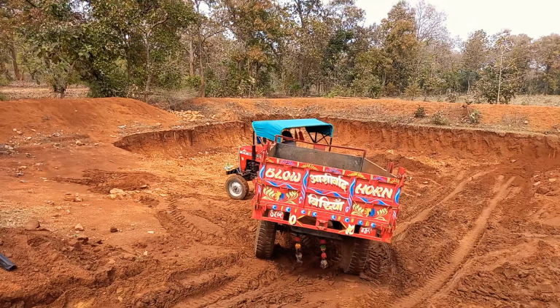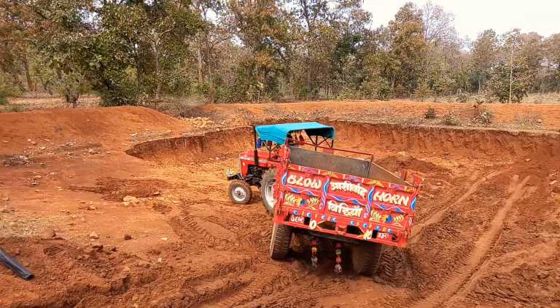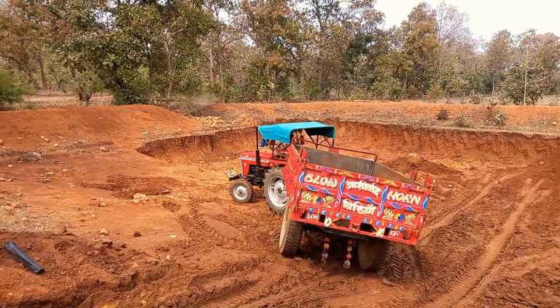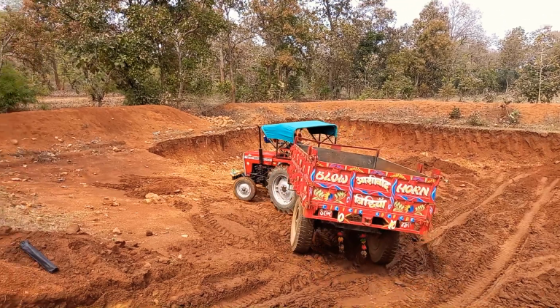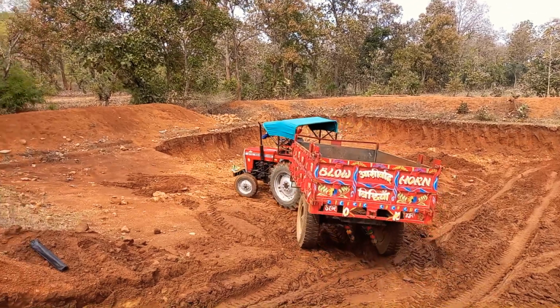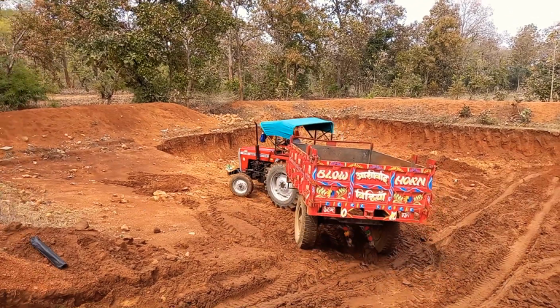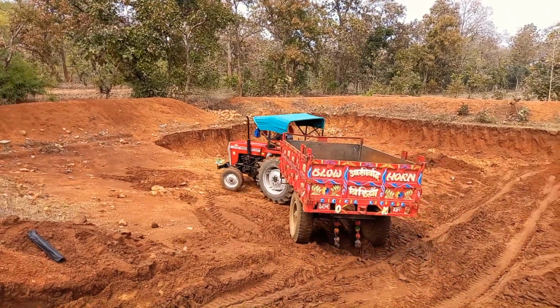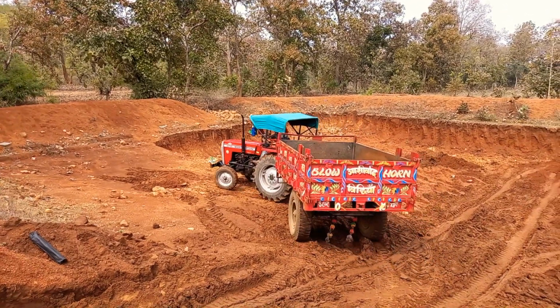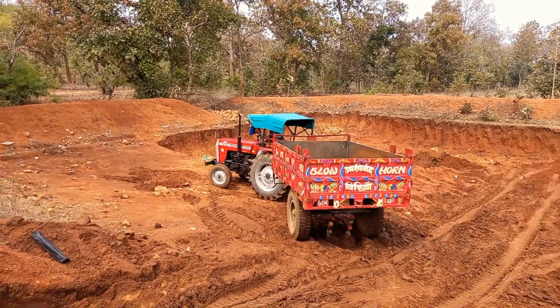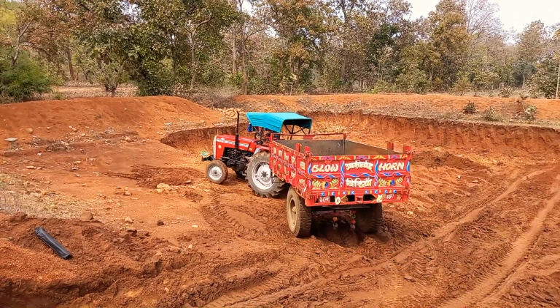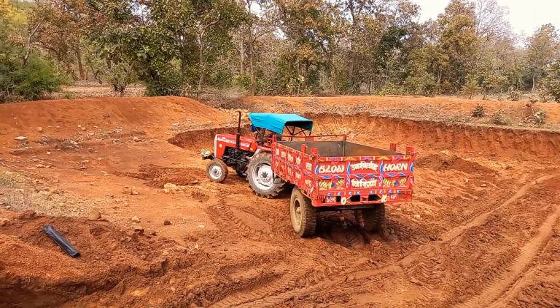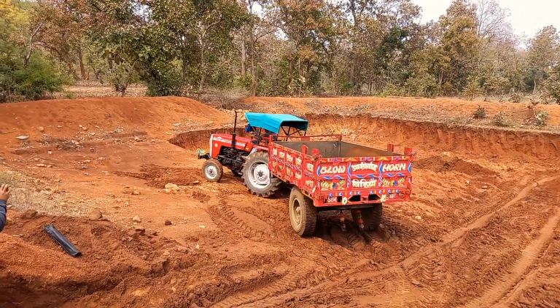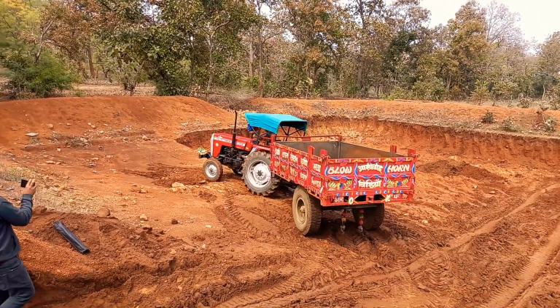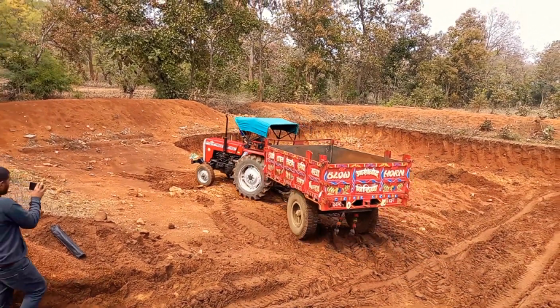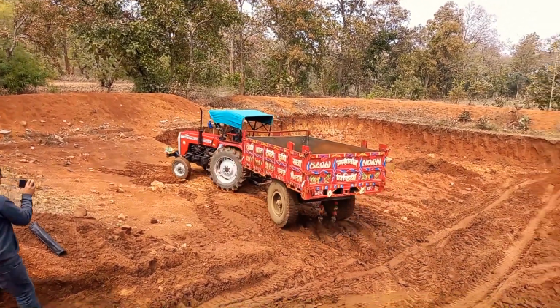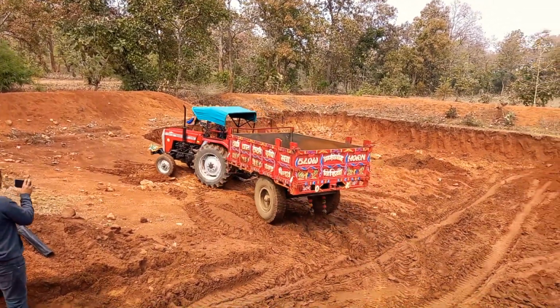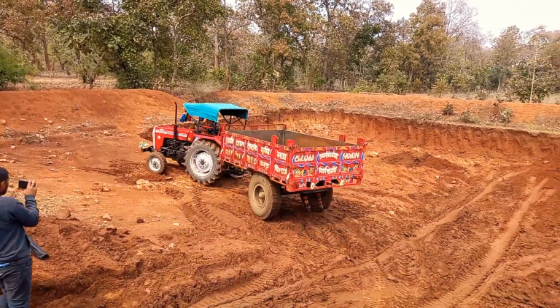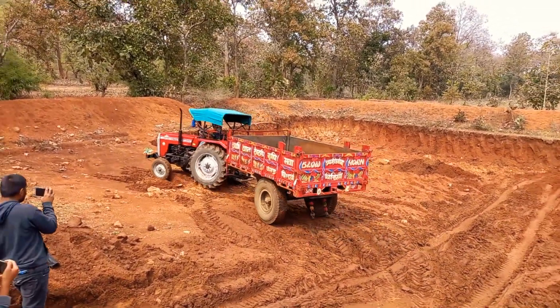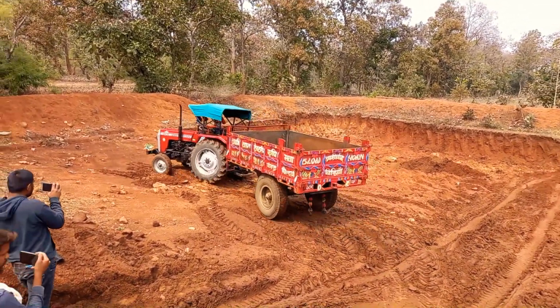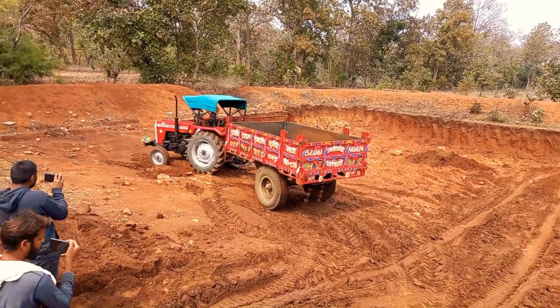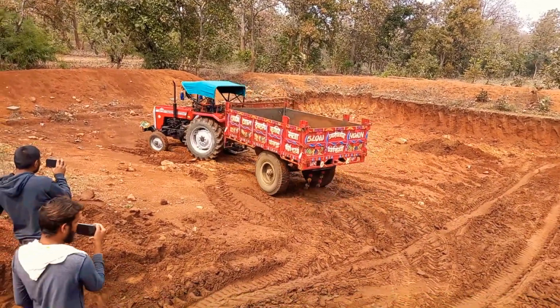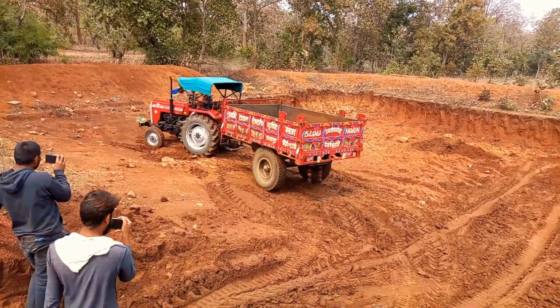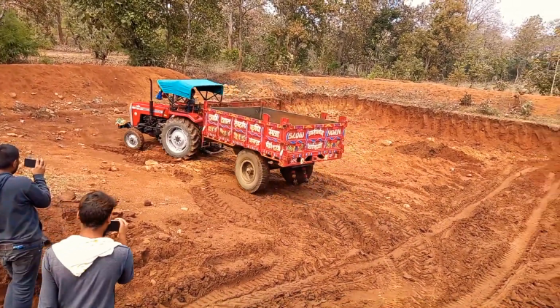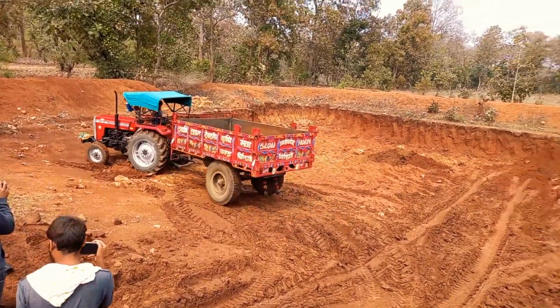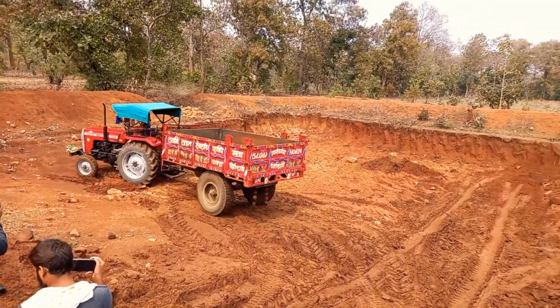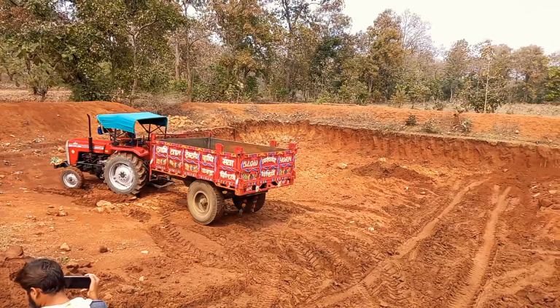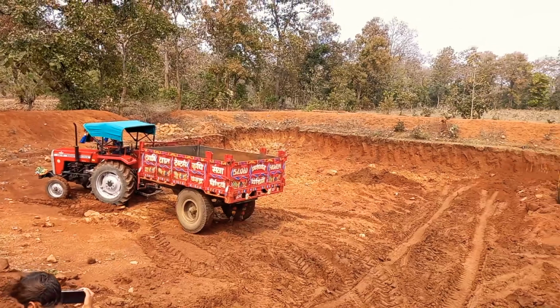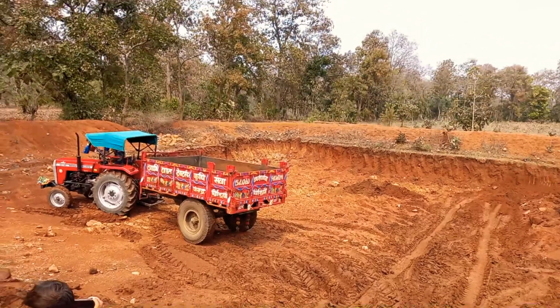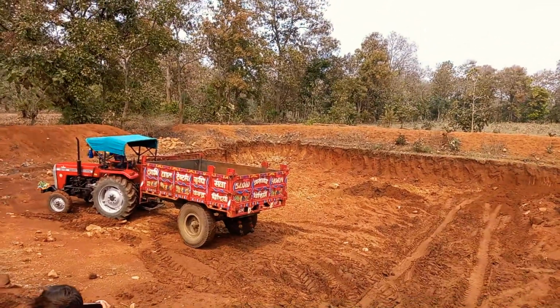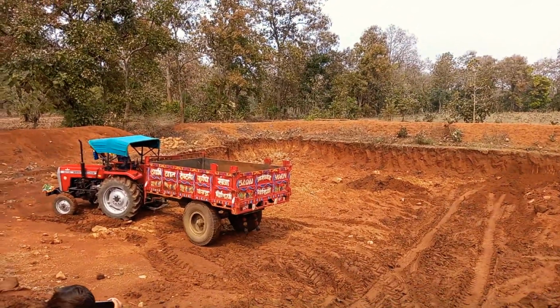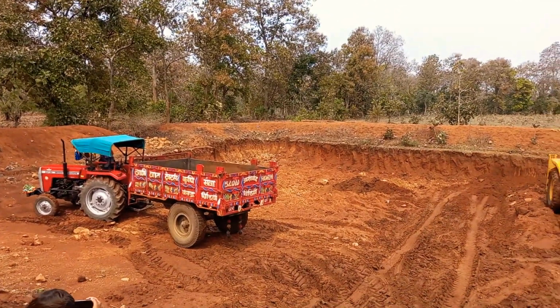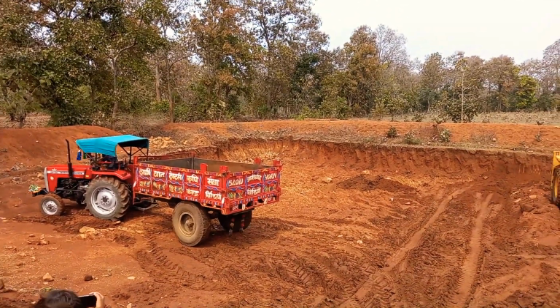We are going to make a house. We are going to take a house.